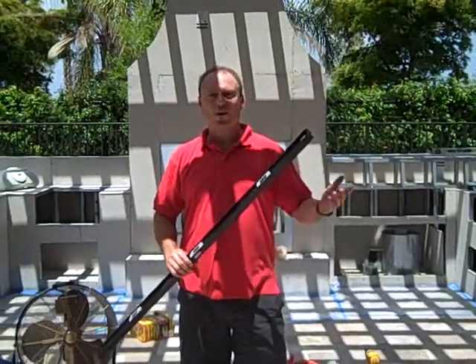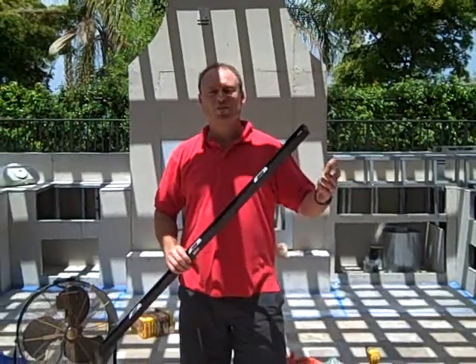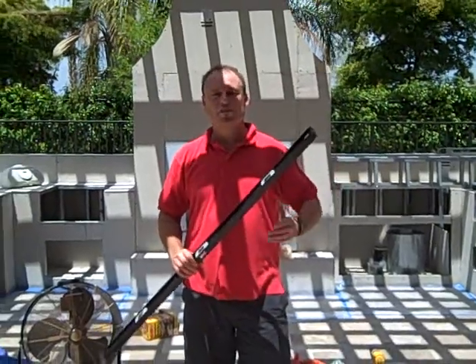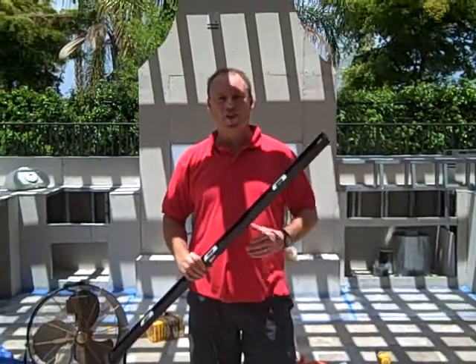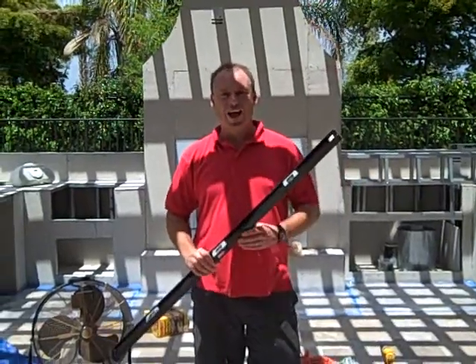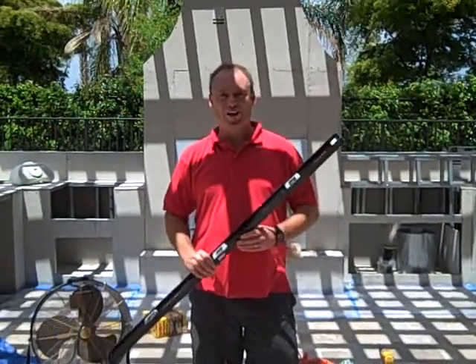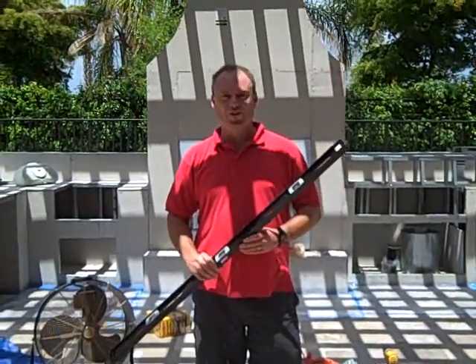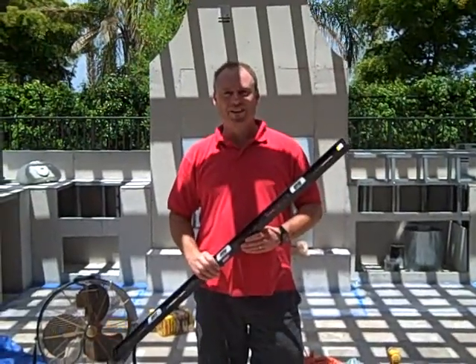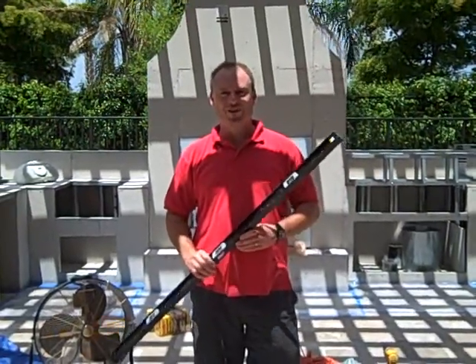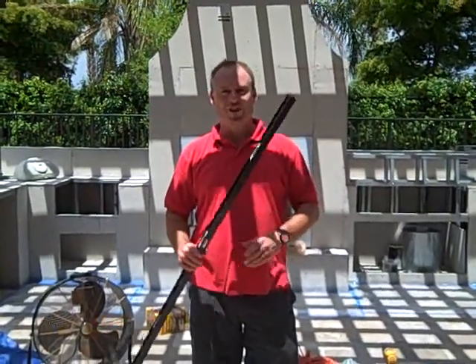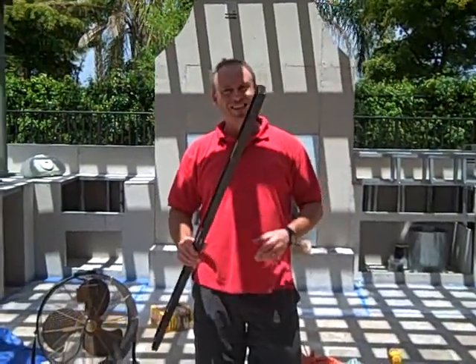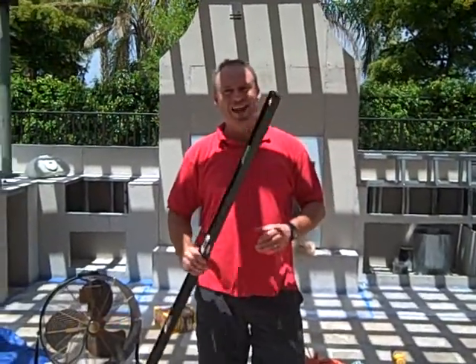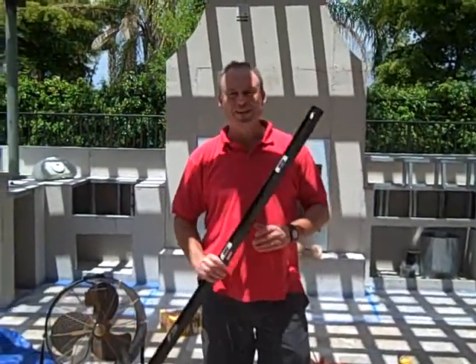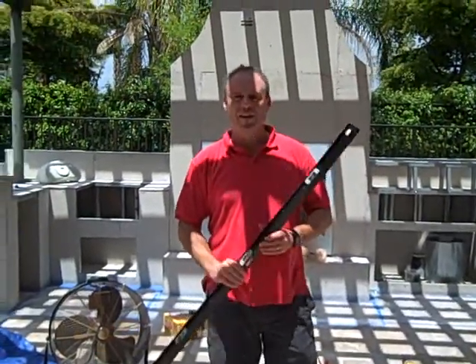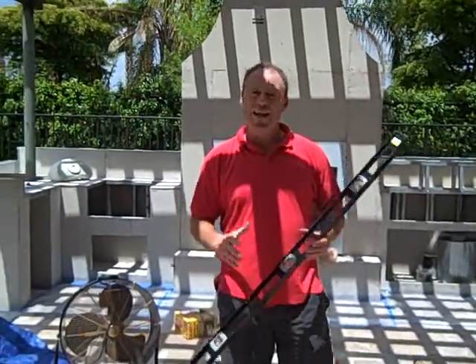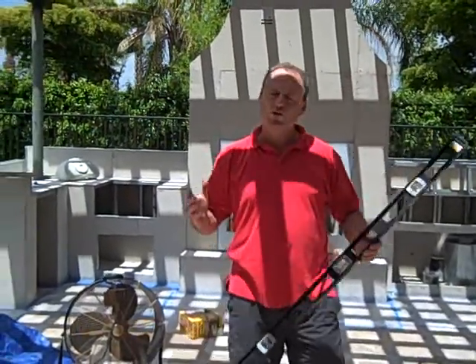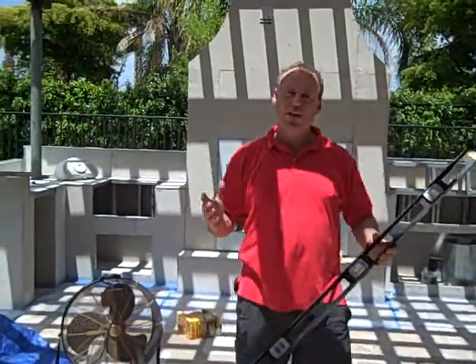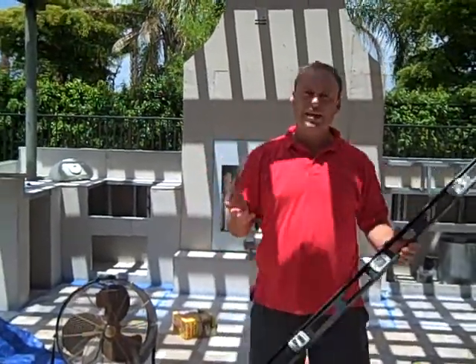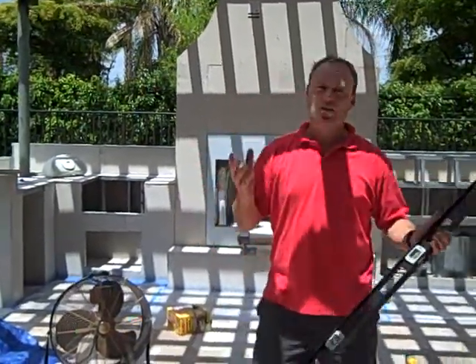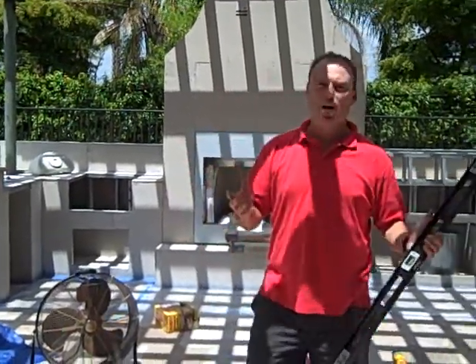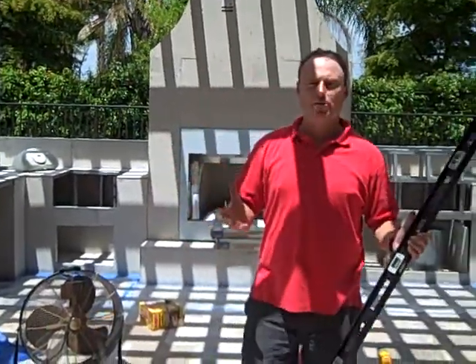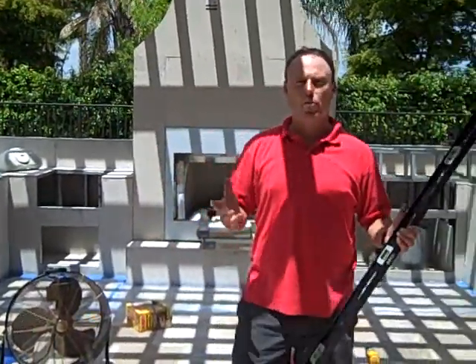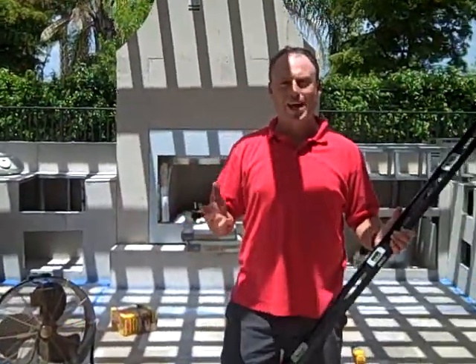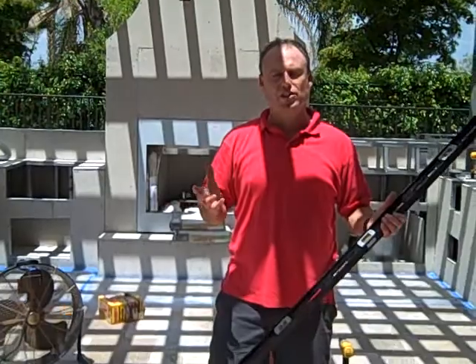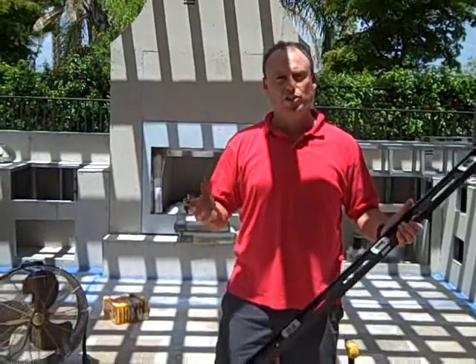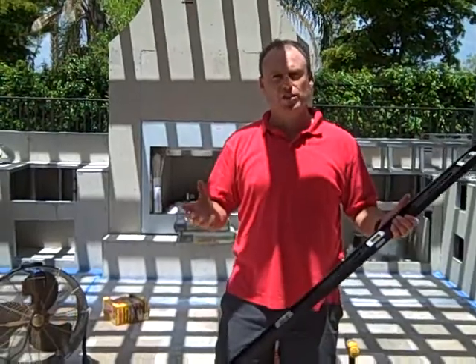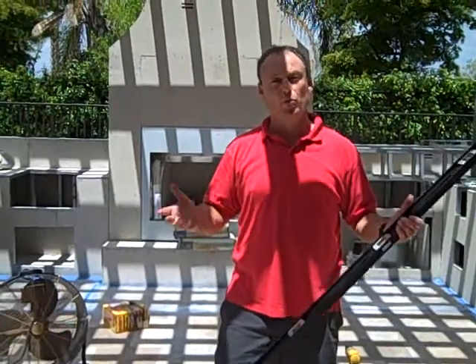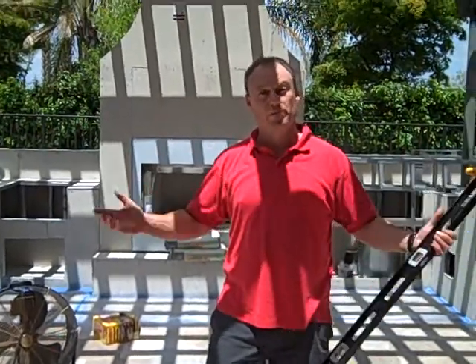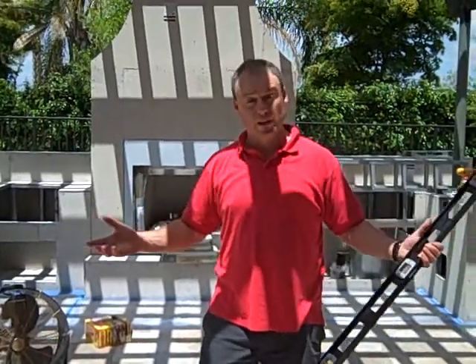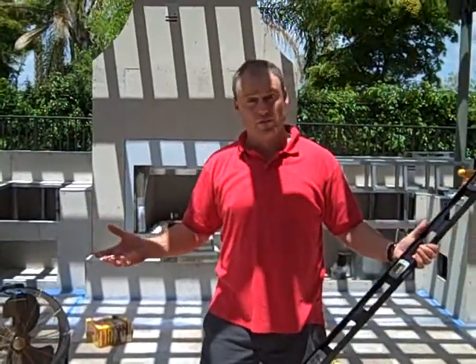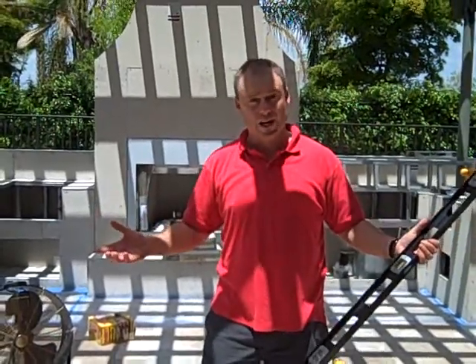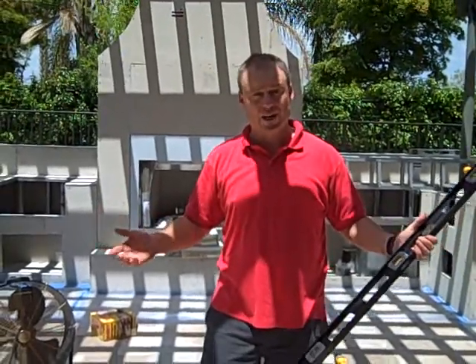Welcome to the Florida Outdoor Living Show. This segment is on outdoor lighting and the proper way to use it when you're building a project.